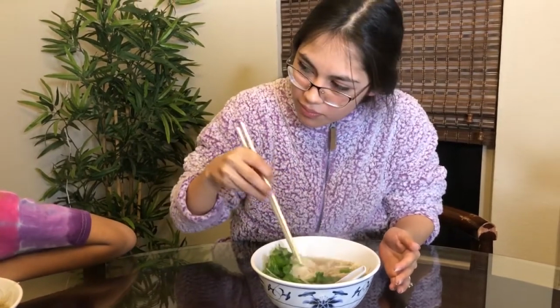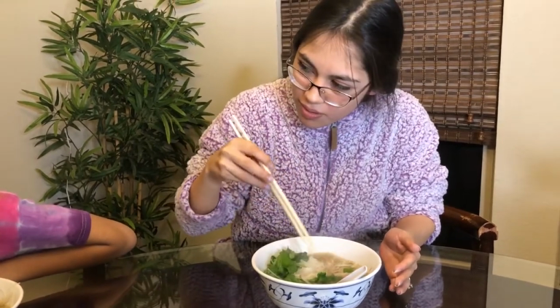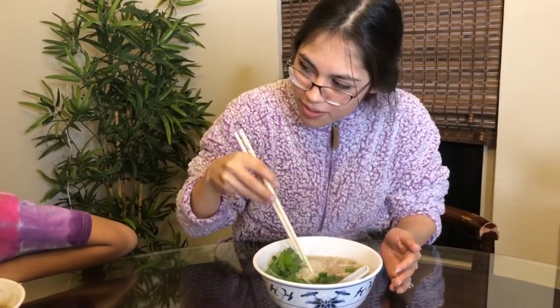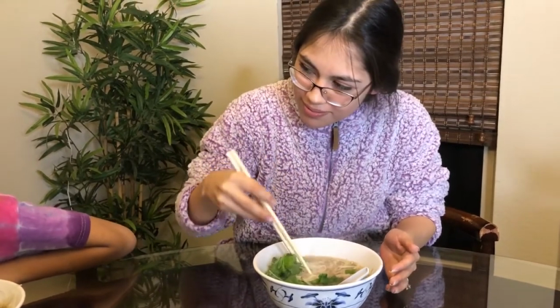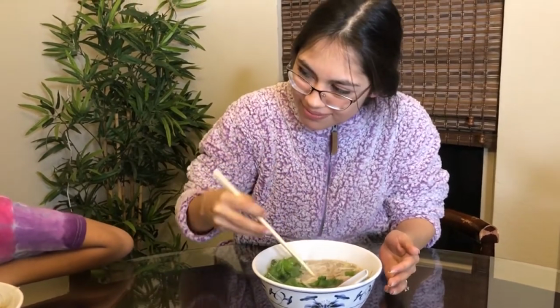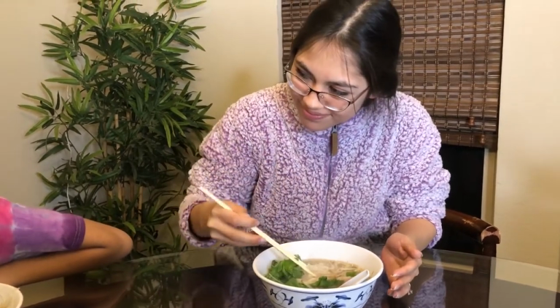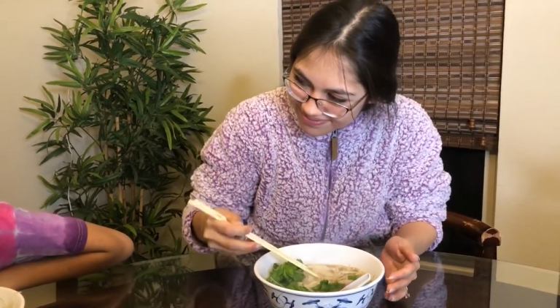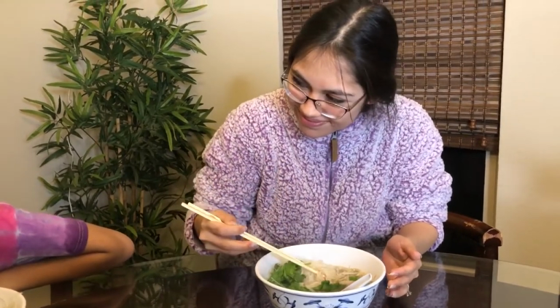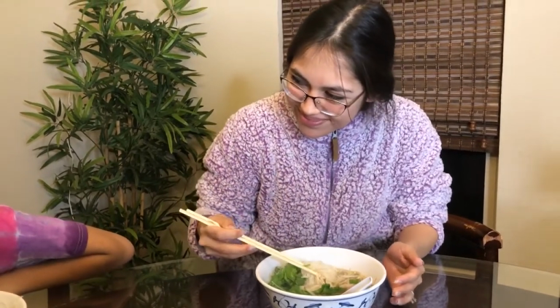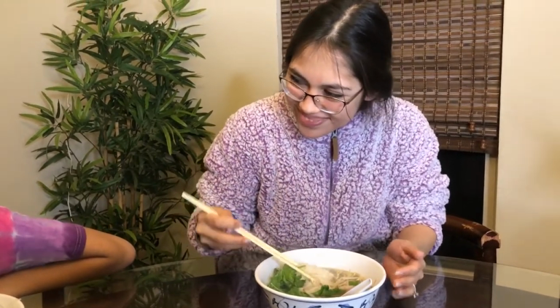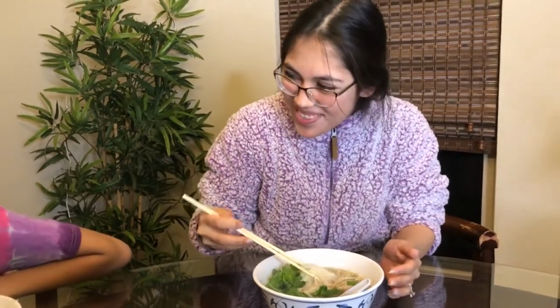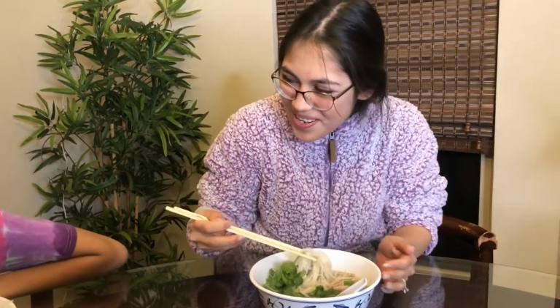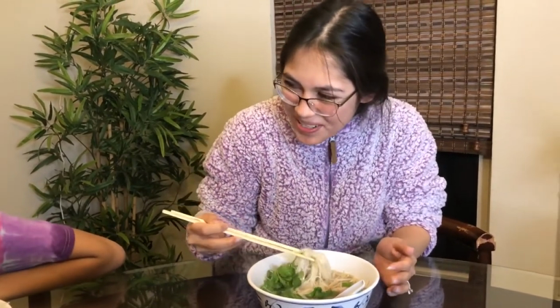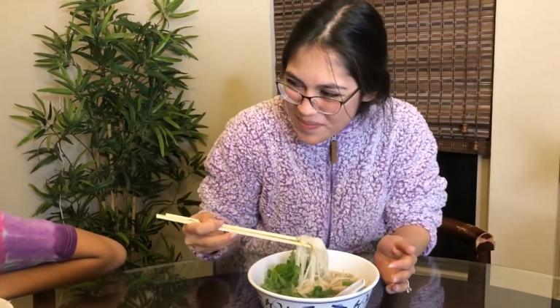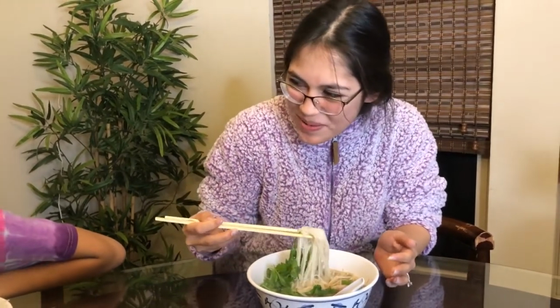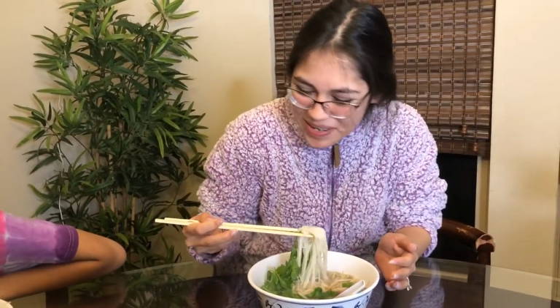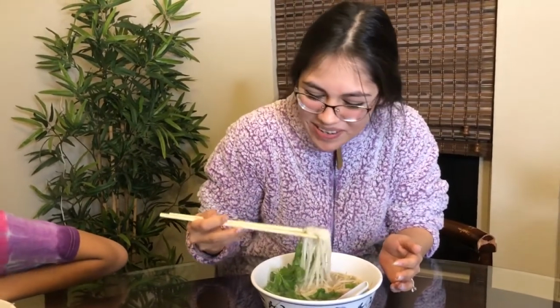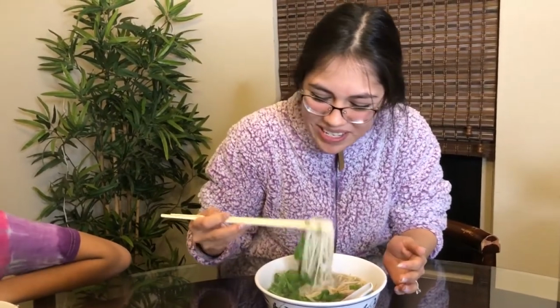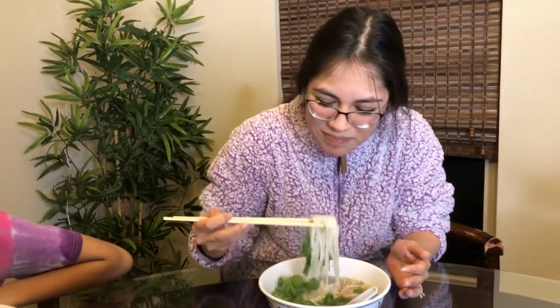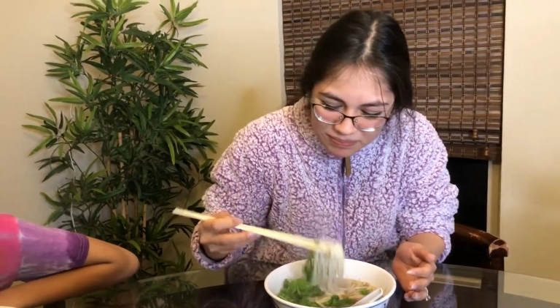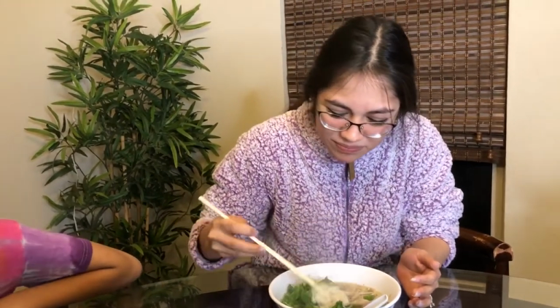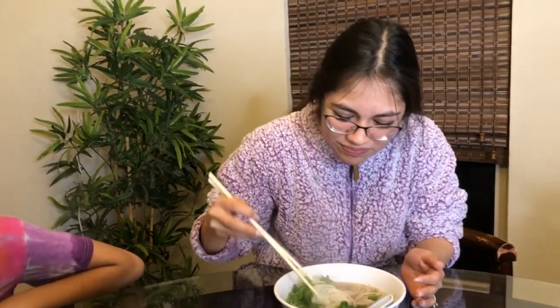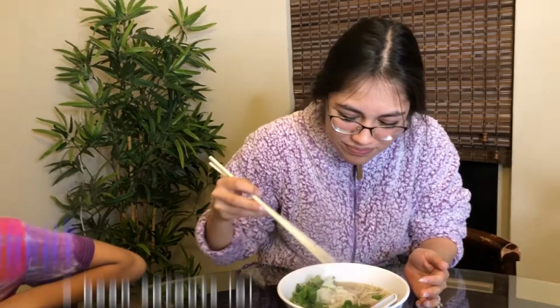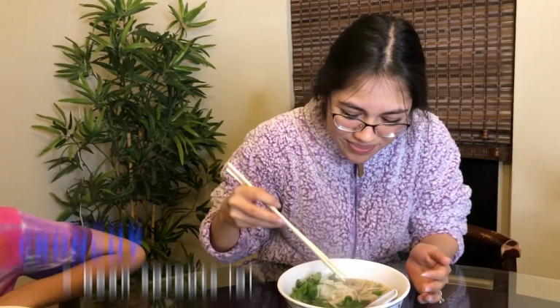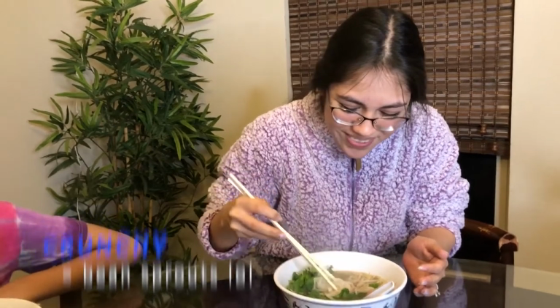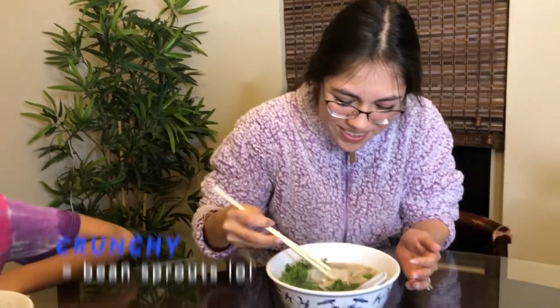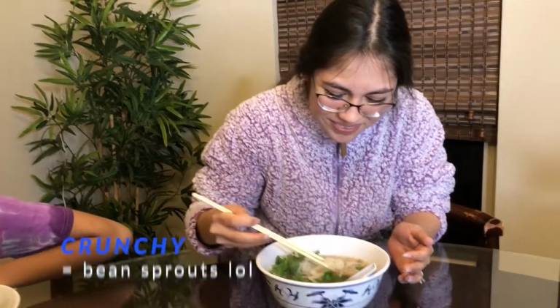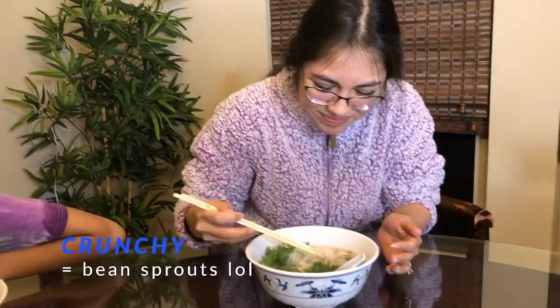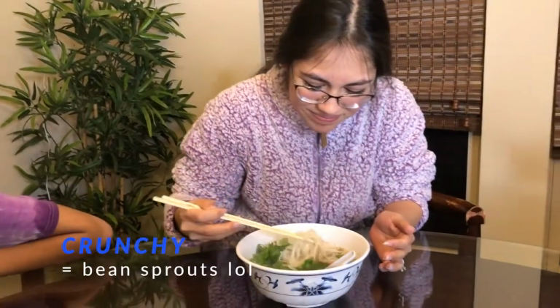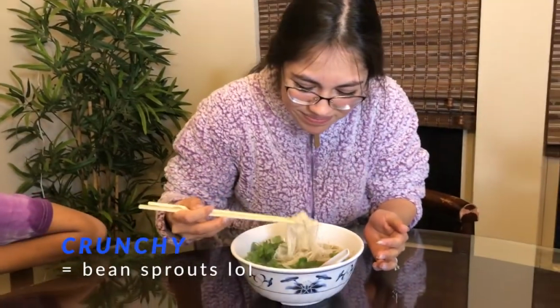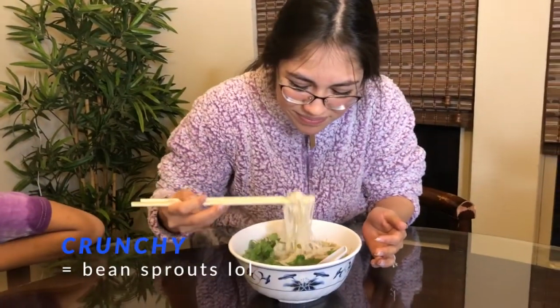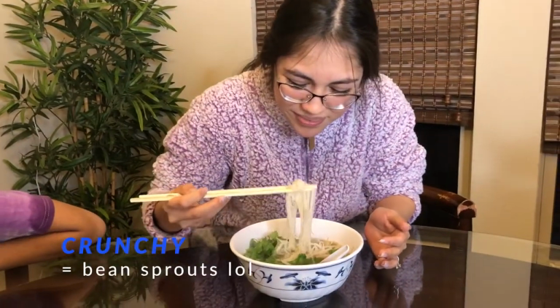The noodles are not supposed to be crunchy — they're not supposed to be crunchy.